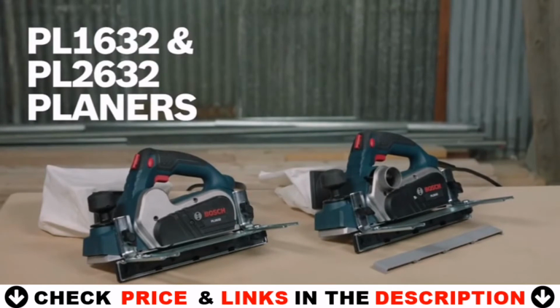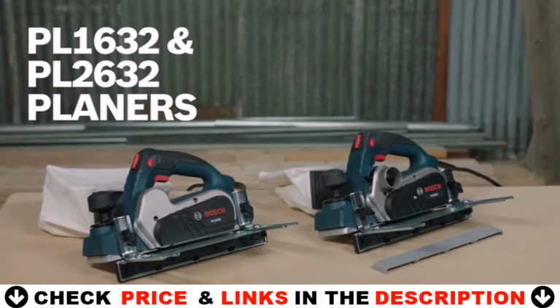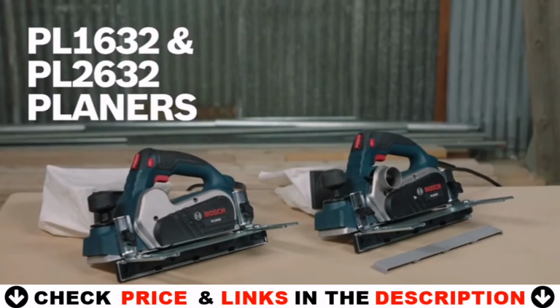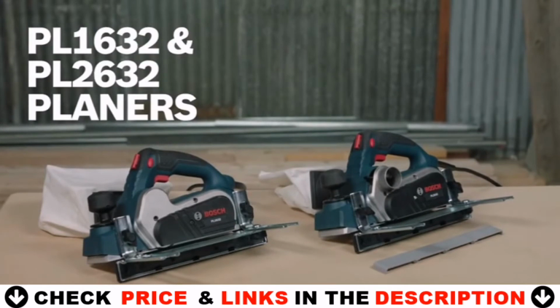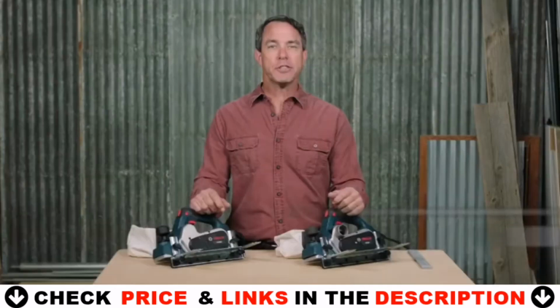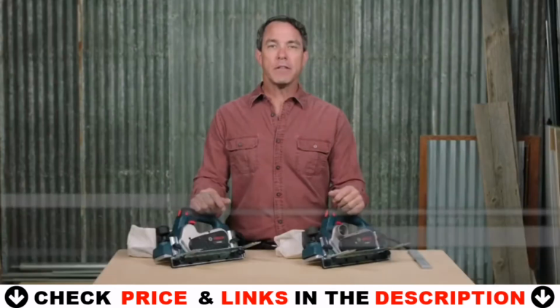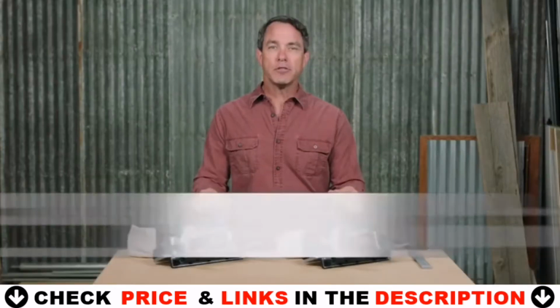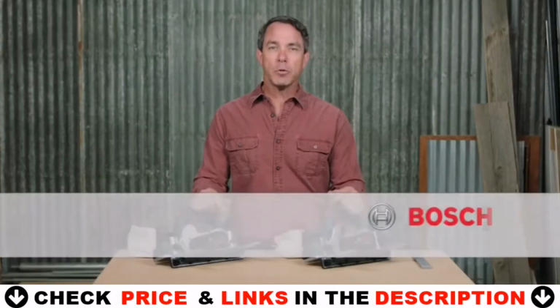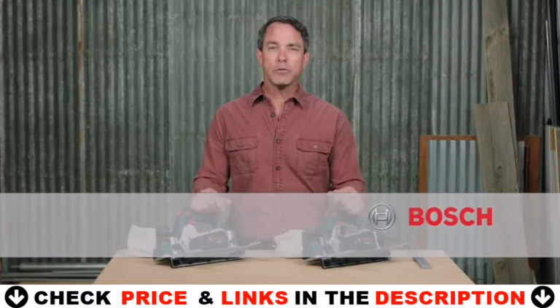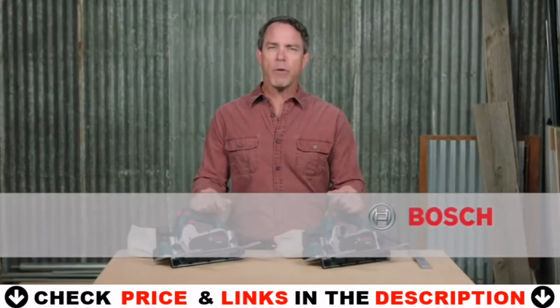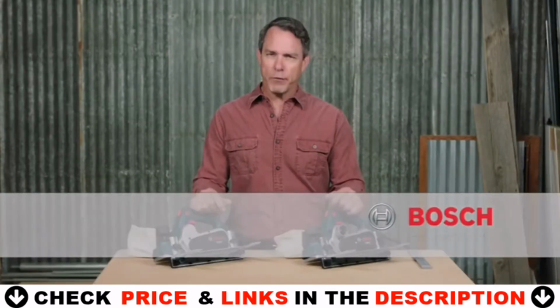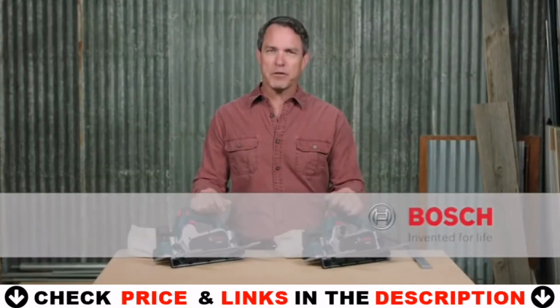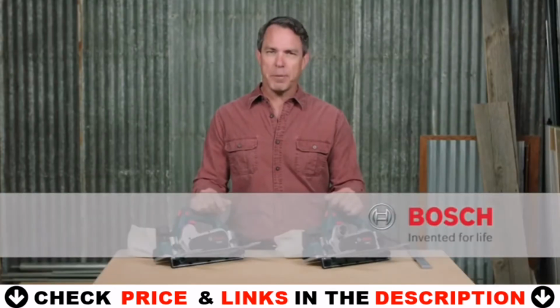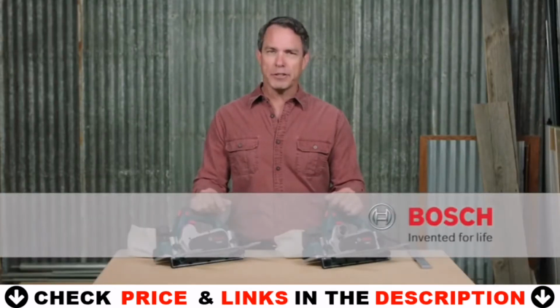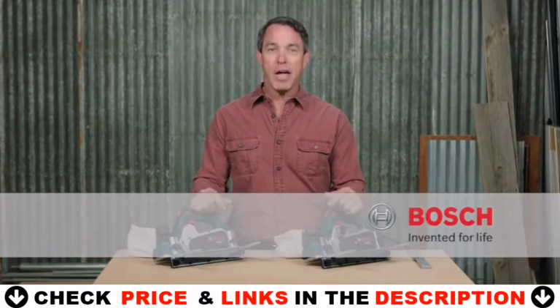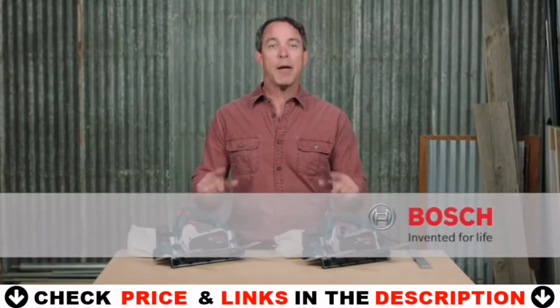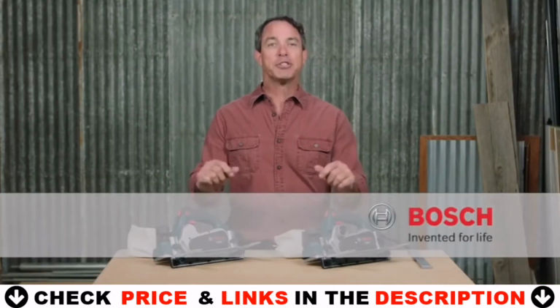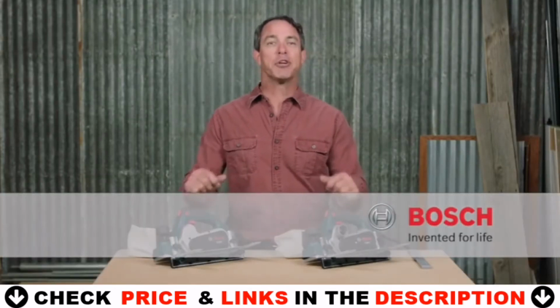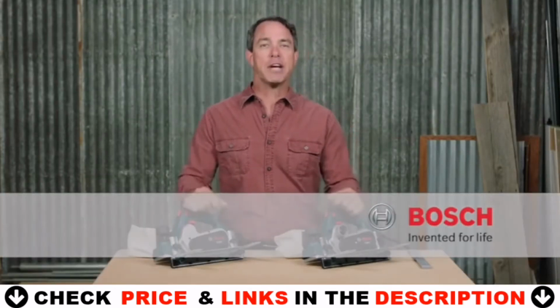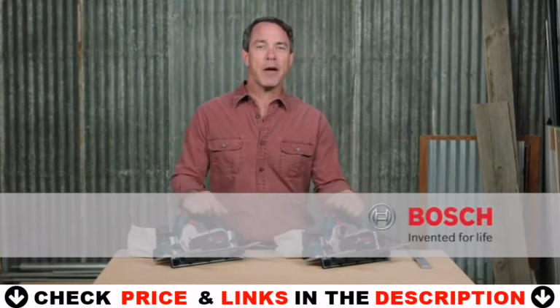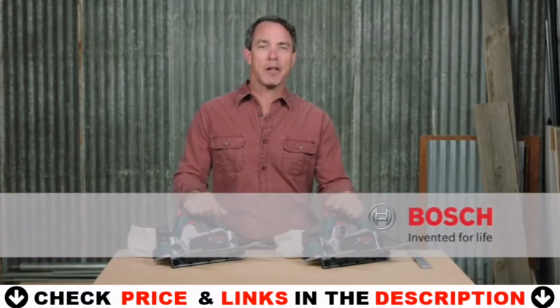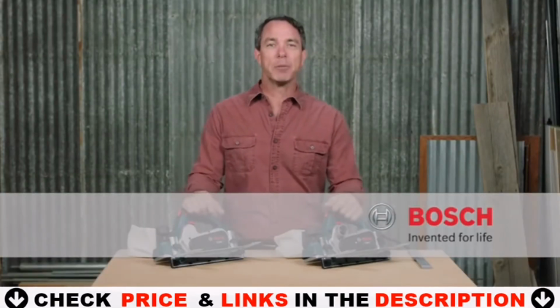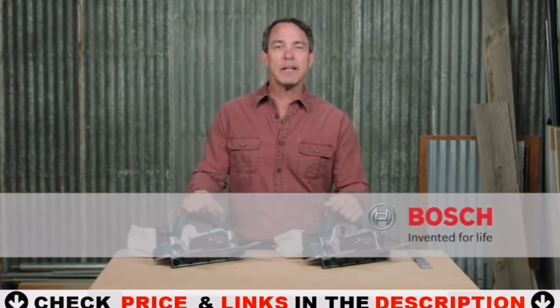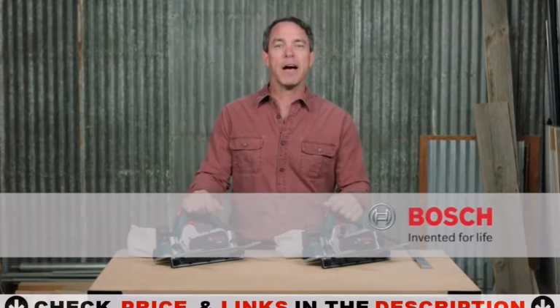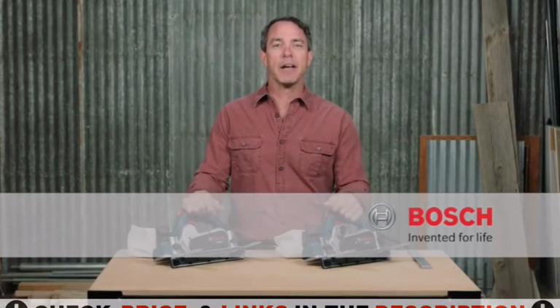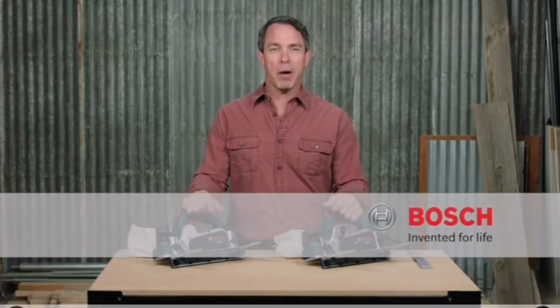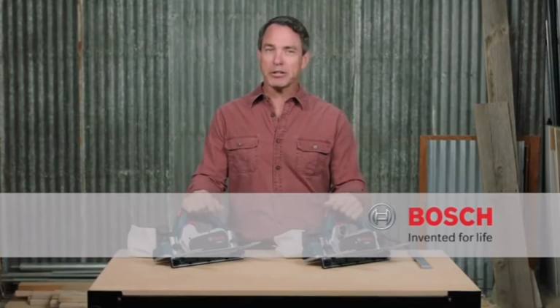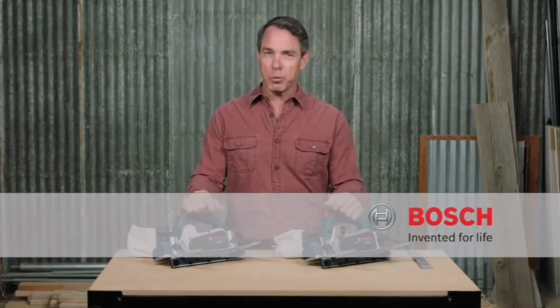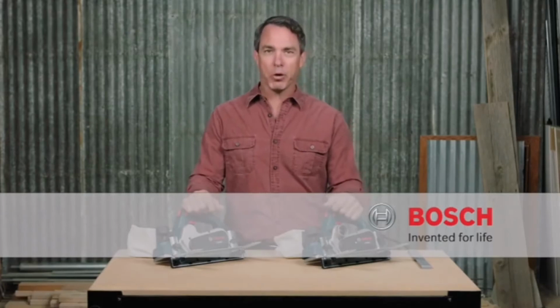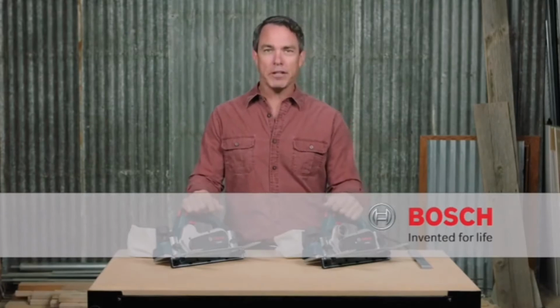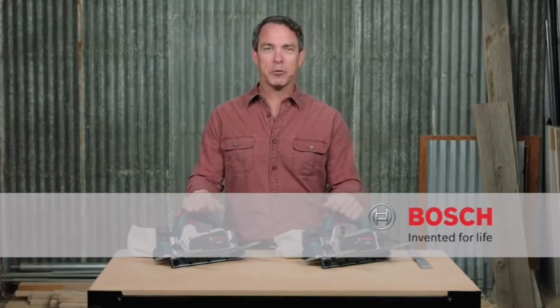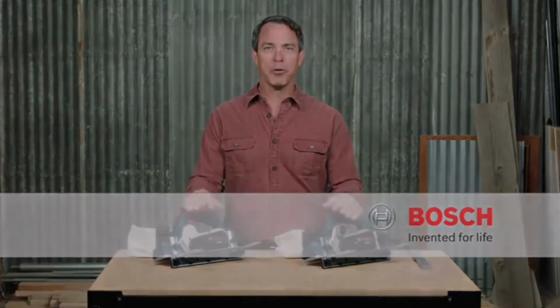For more information on these tools, reference this page and be sure to check out the complete line of Bosch woodworking tools.